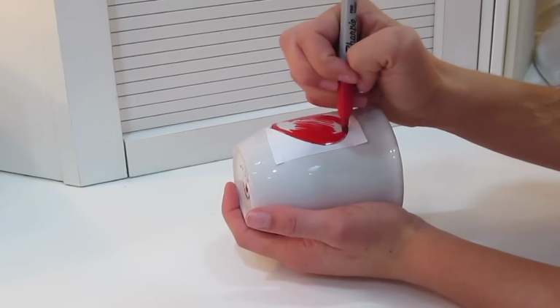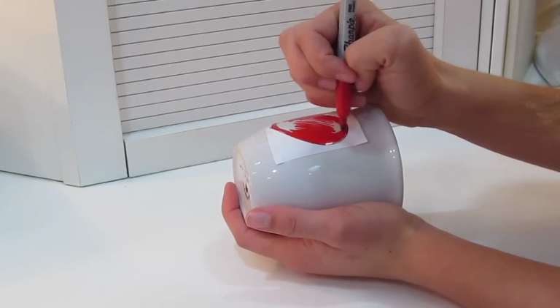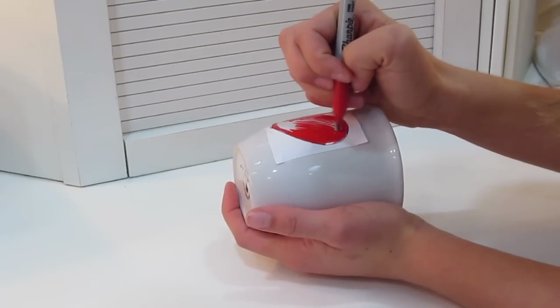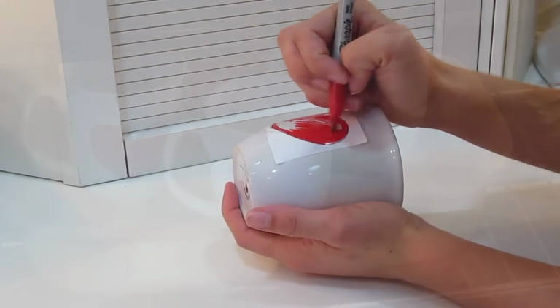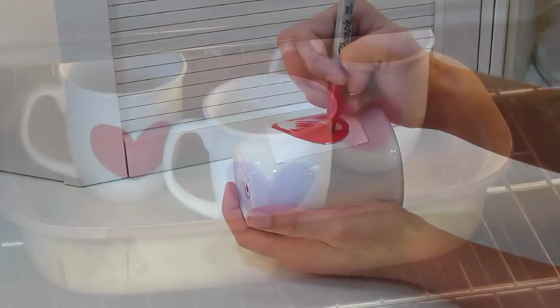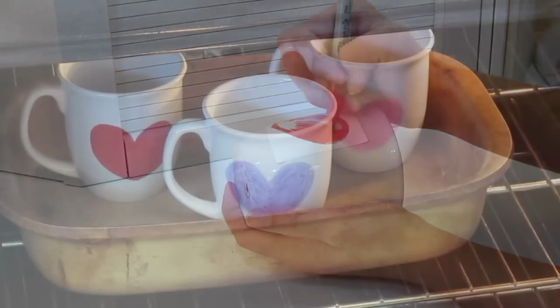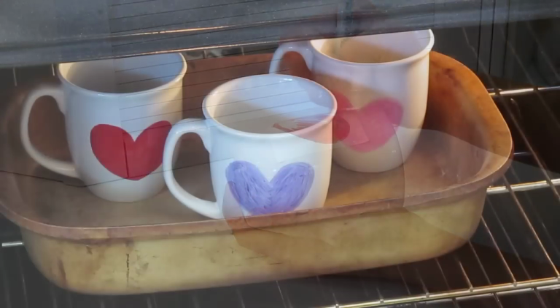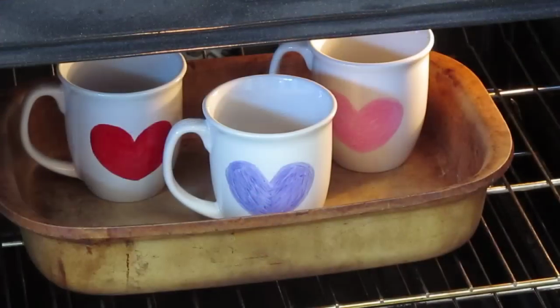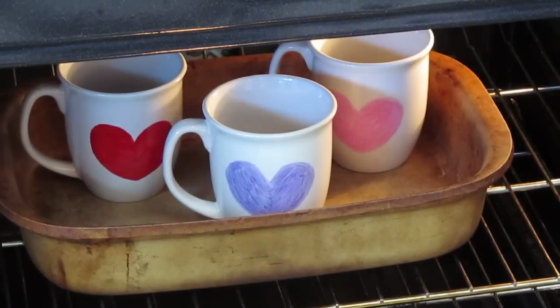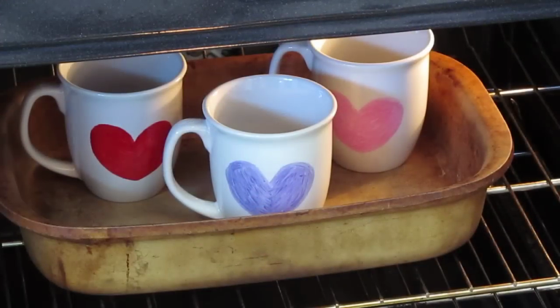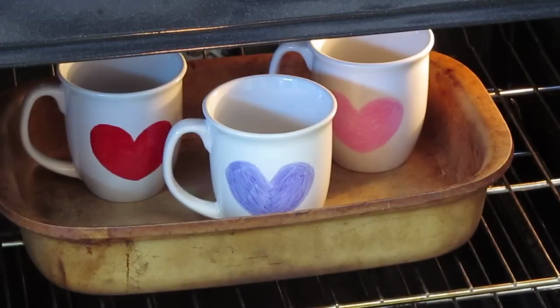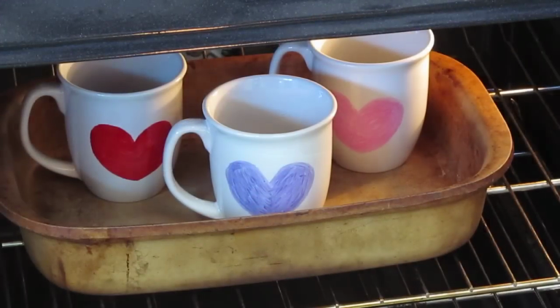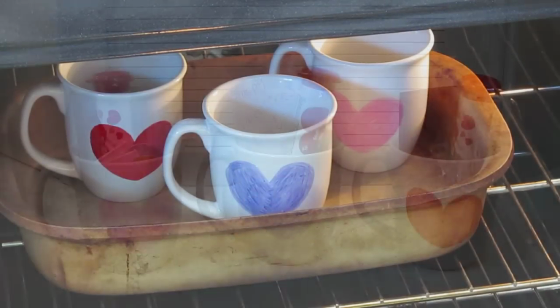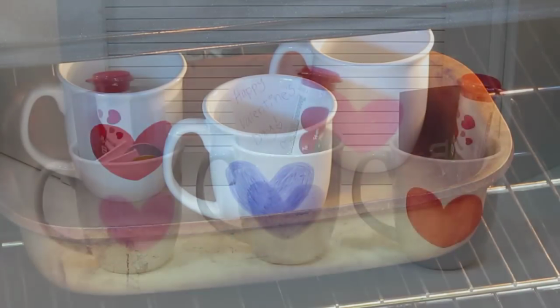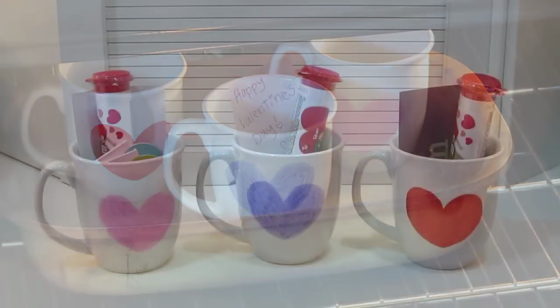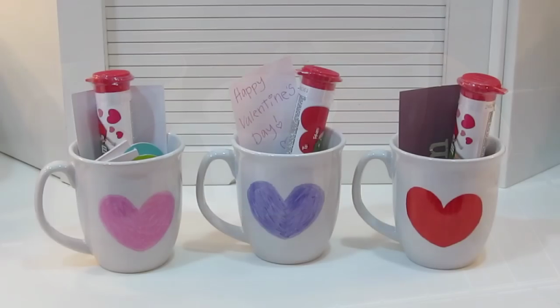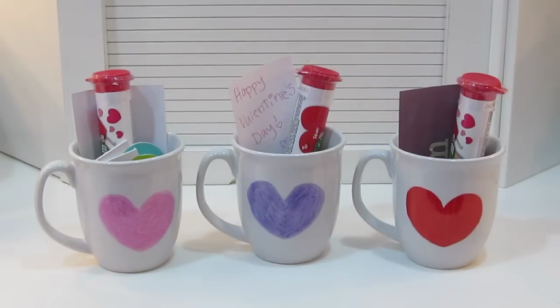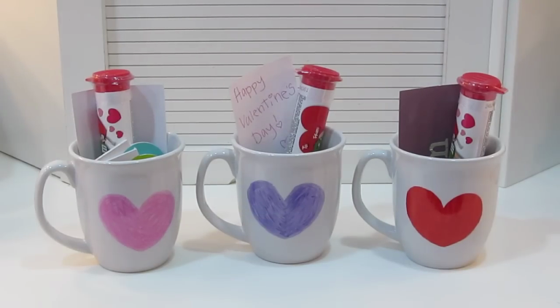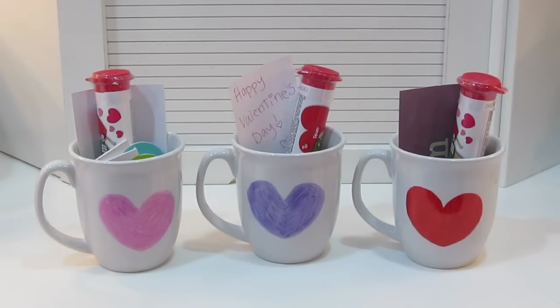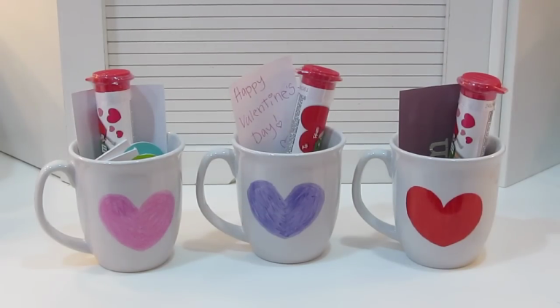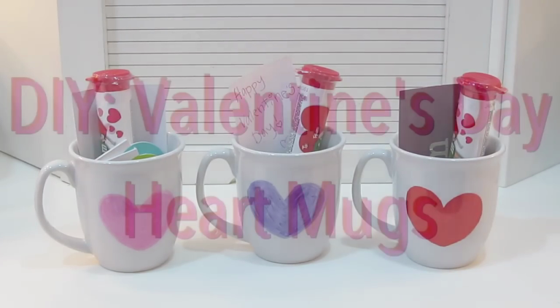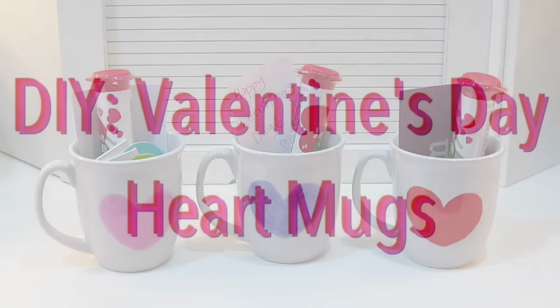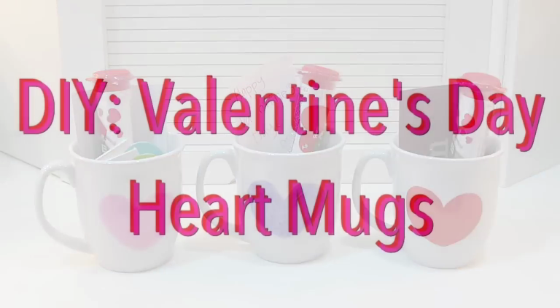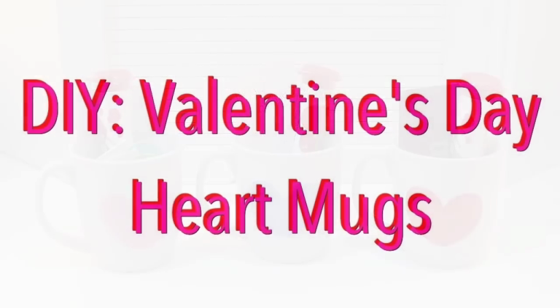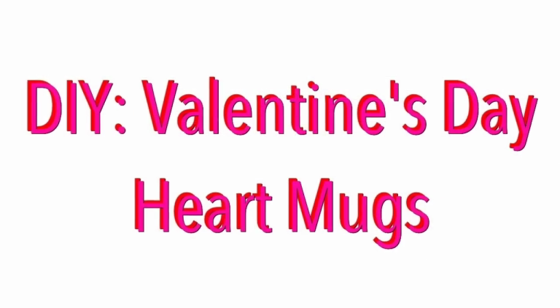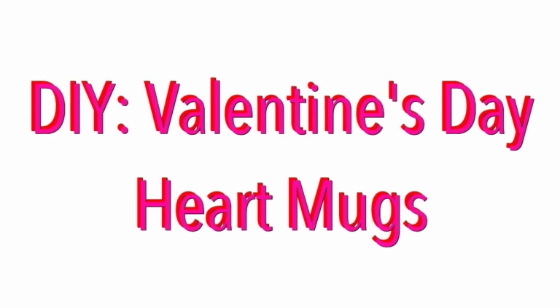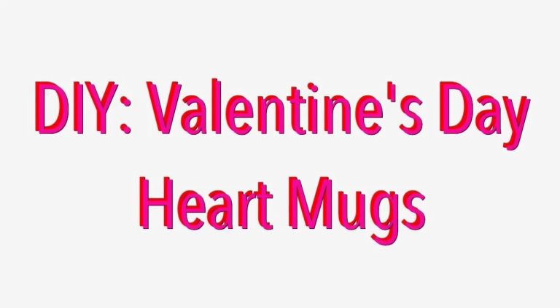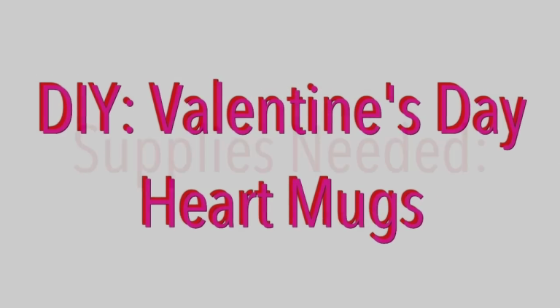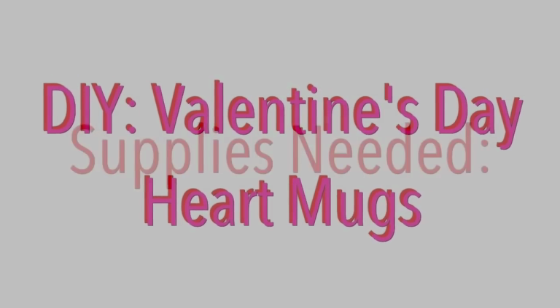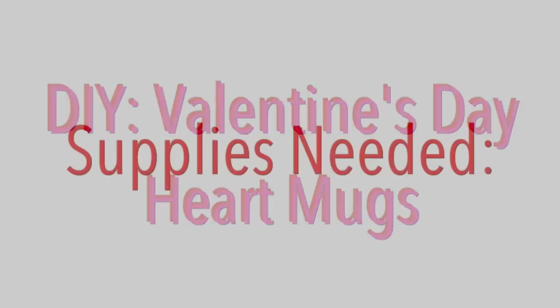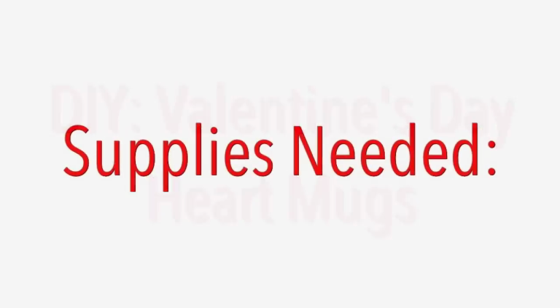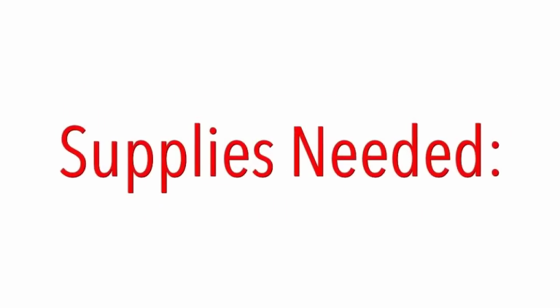Hey guys! Today I have a DIY Valentine's Day heart mug that I think is perfect for Valentine's Day as a little gift.